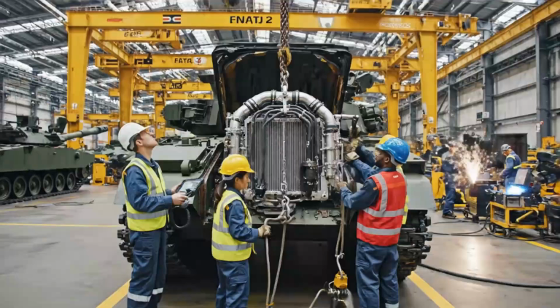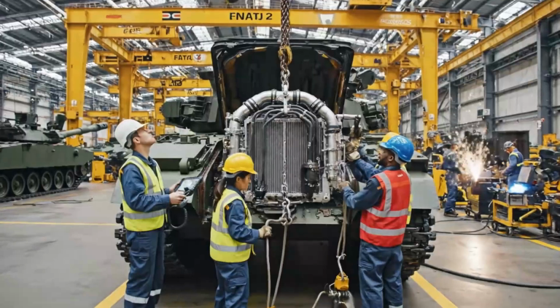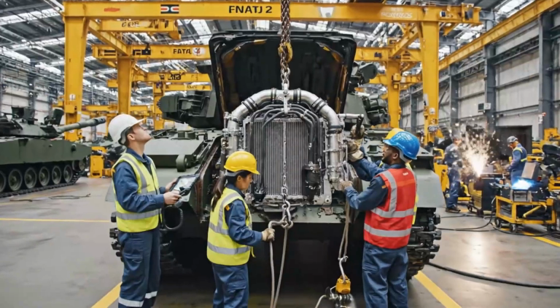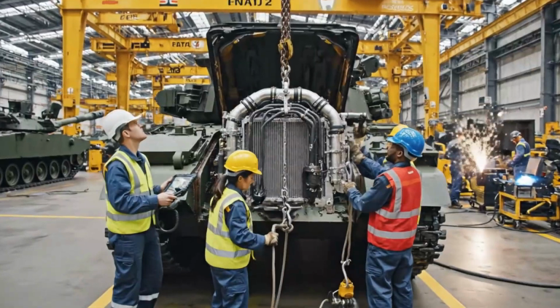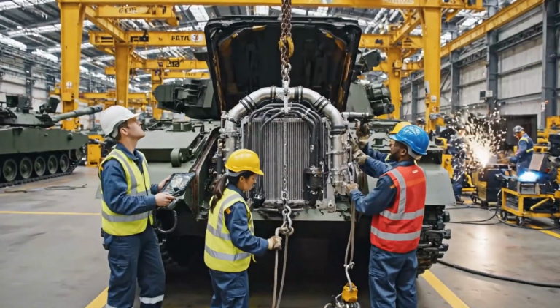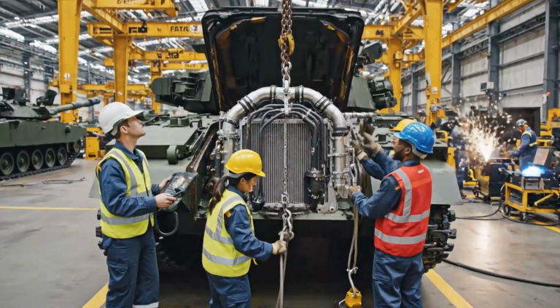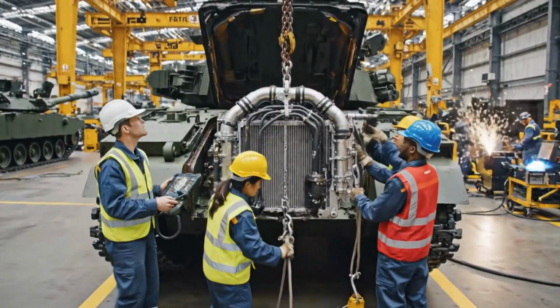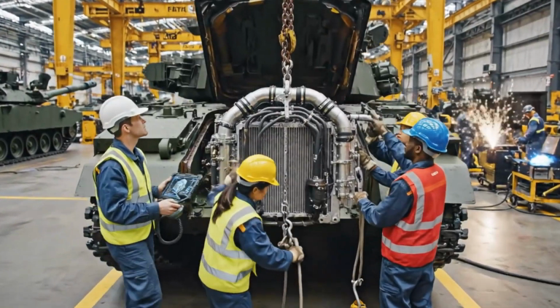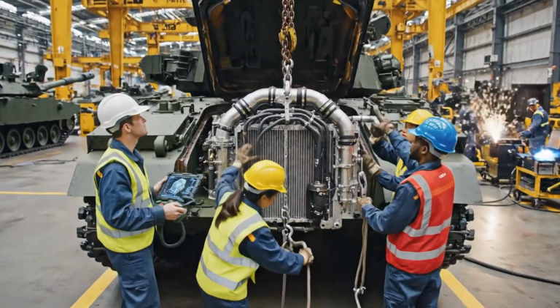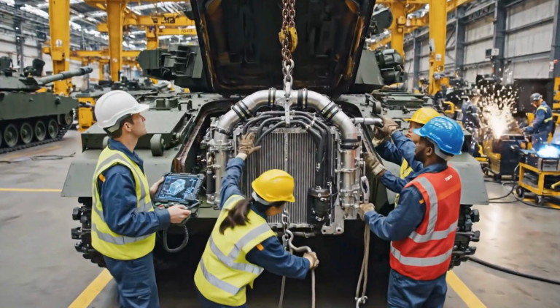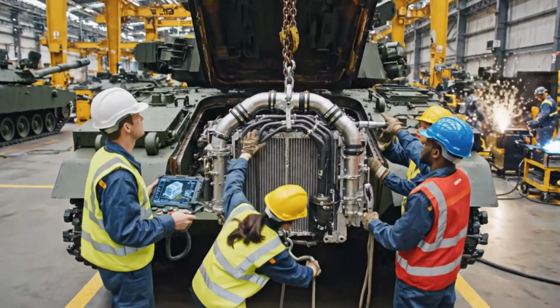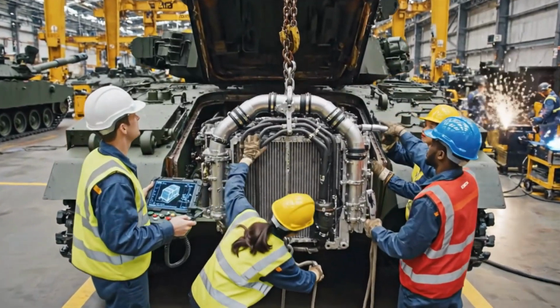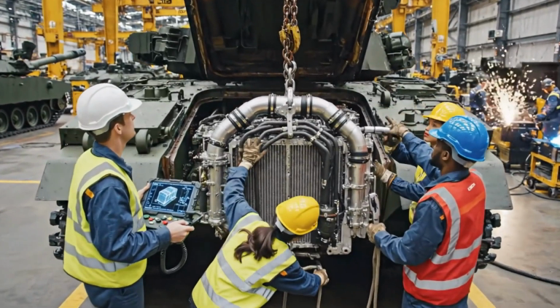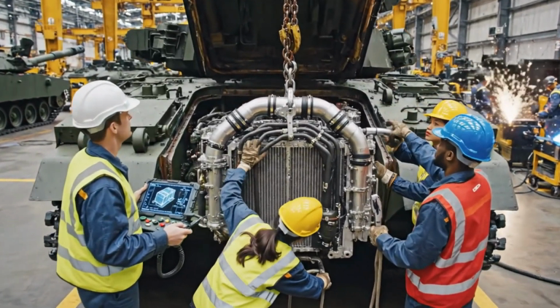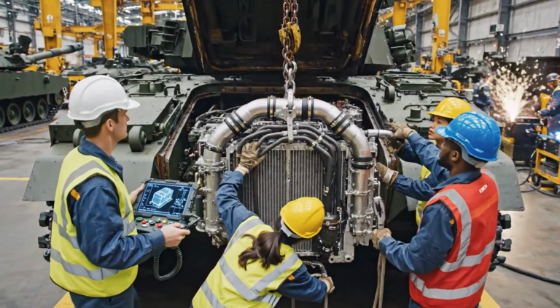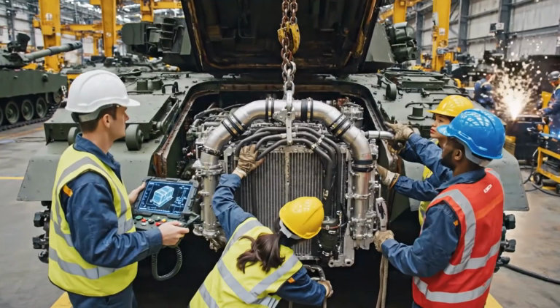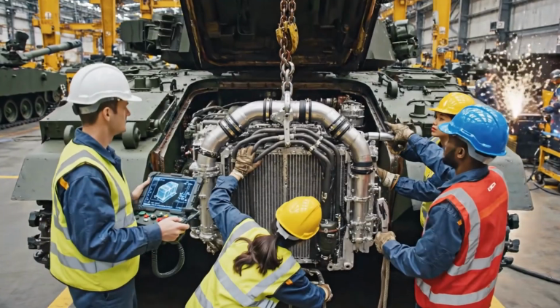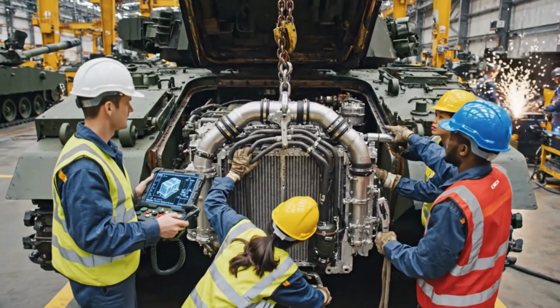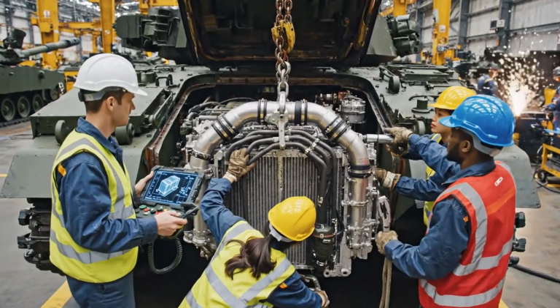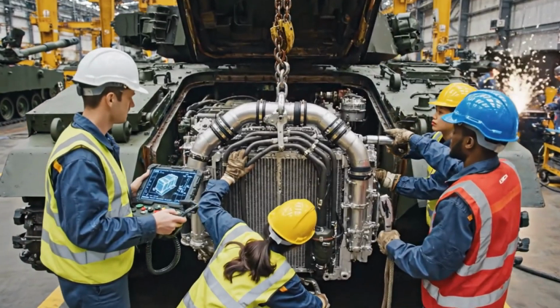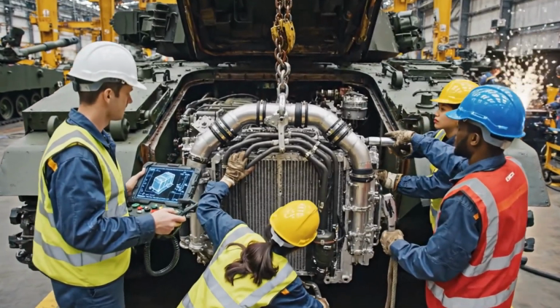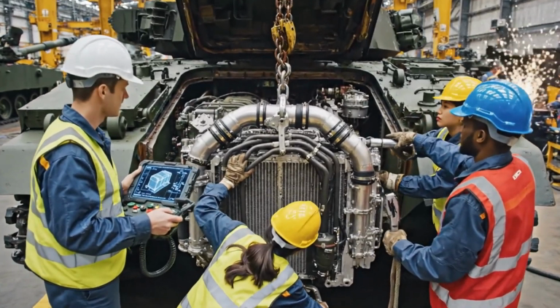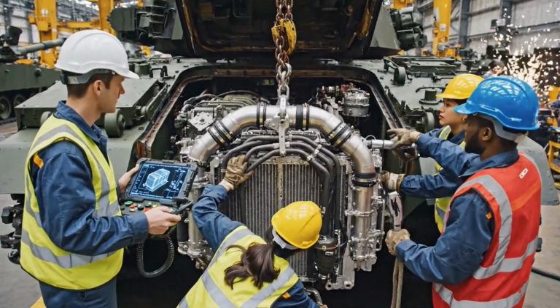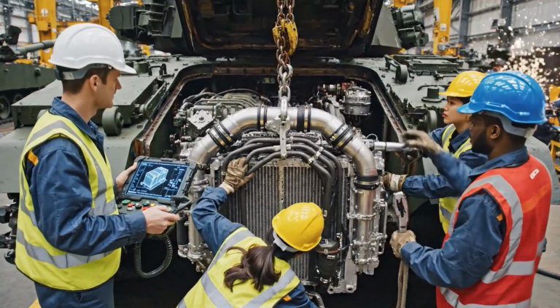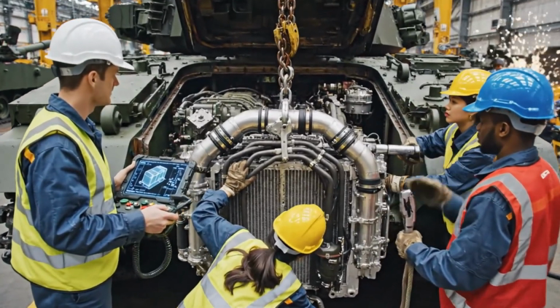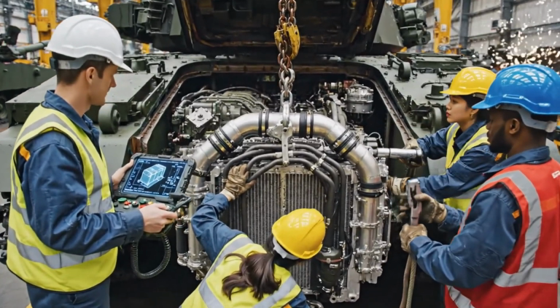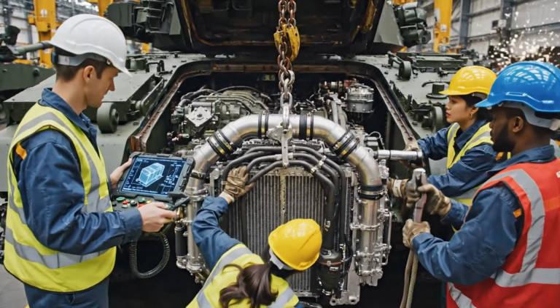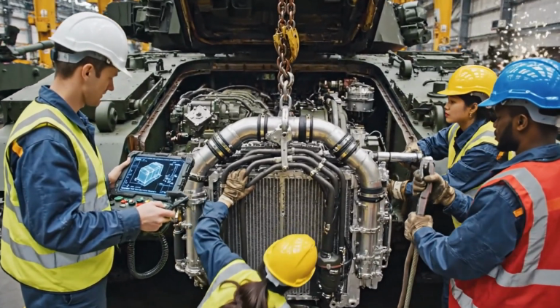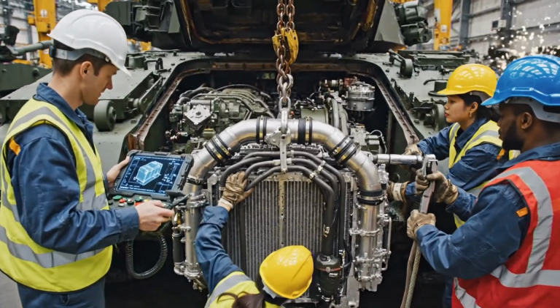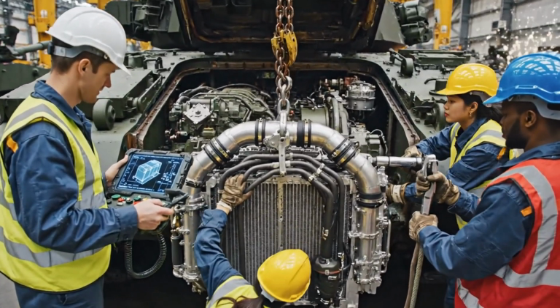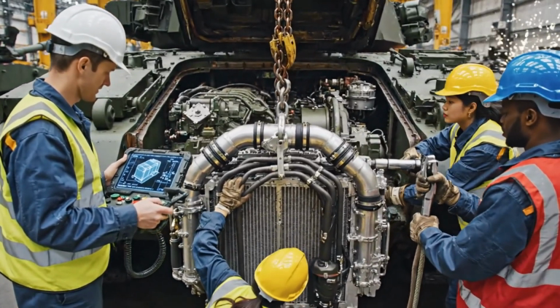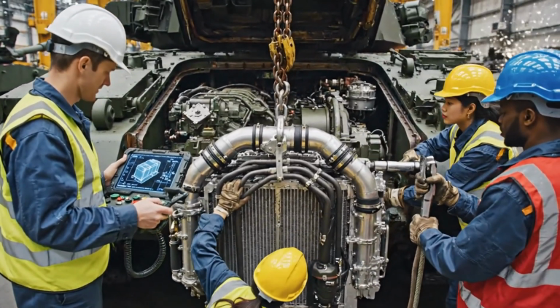Lower it five centimeters, watch the port side. It's seated — hand me the impact wrench. Torque sequence initiated.